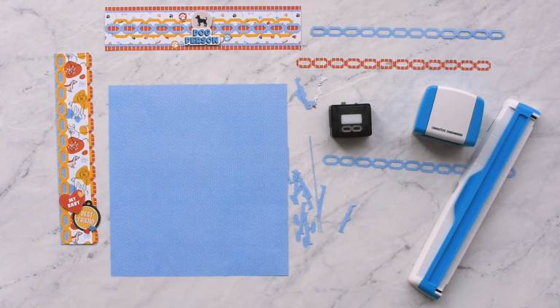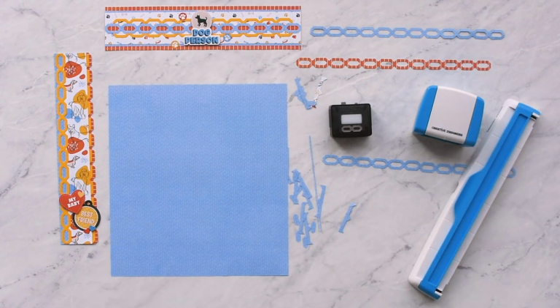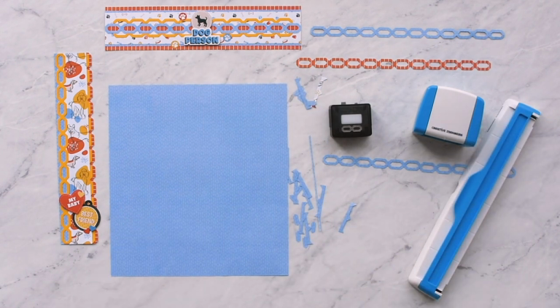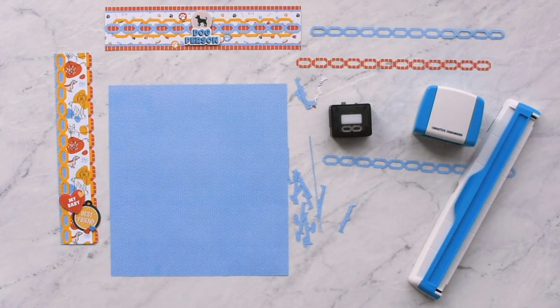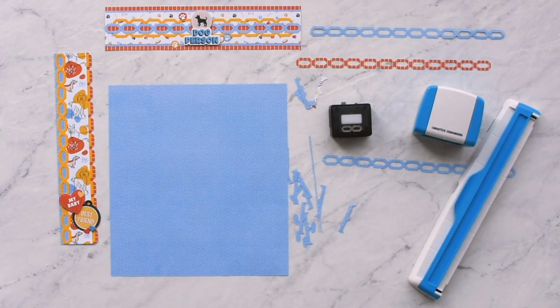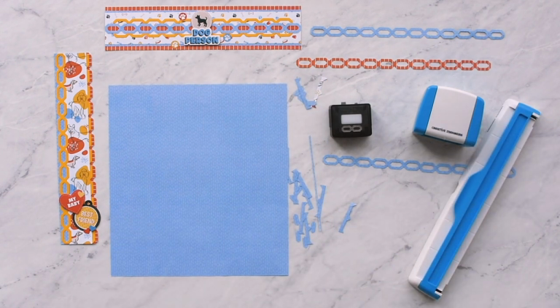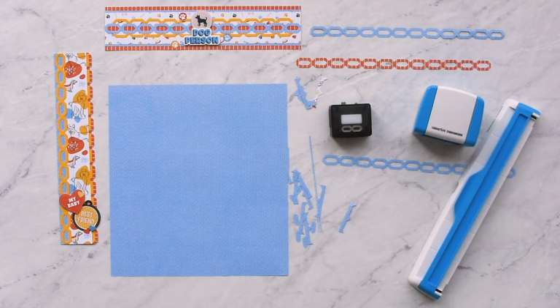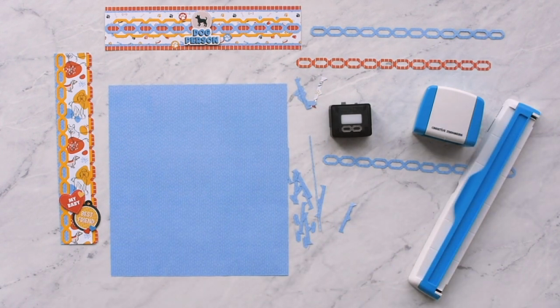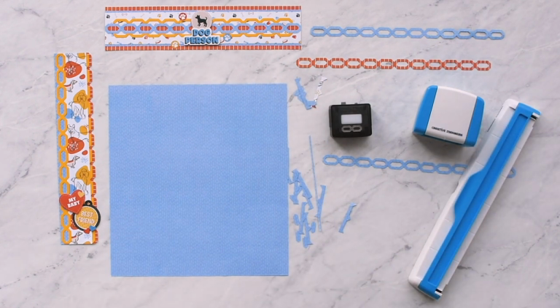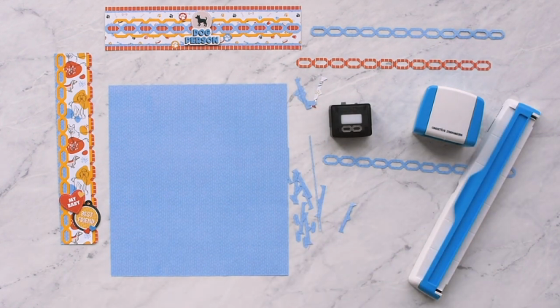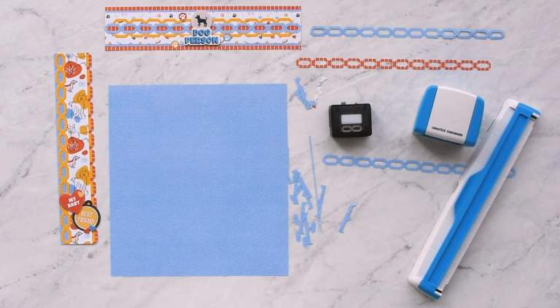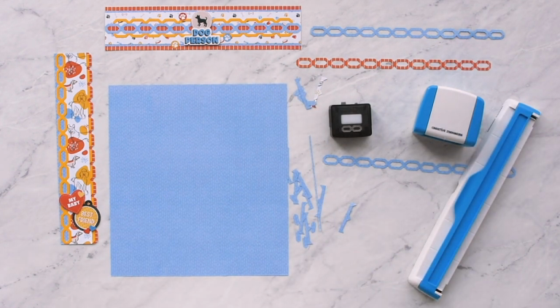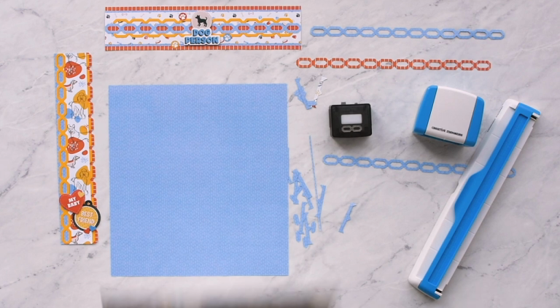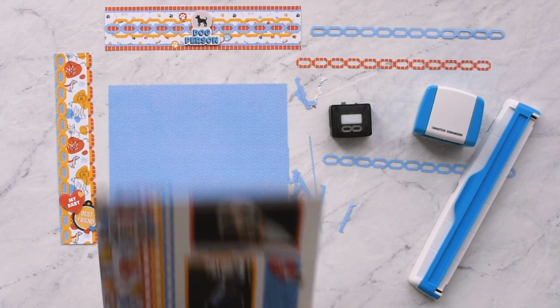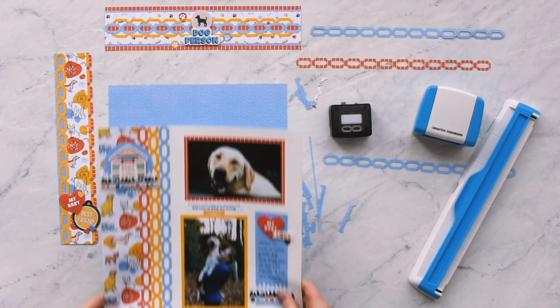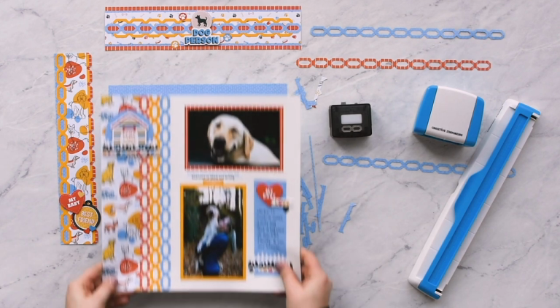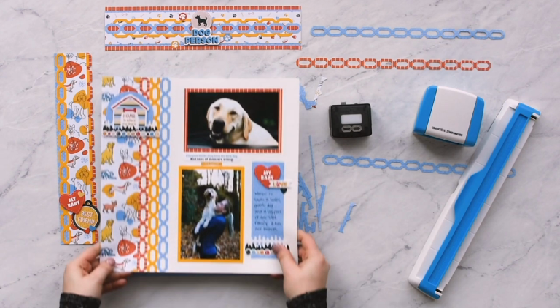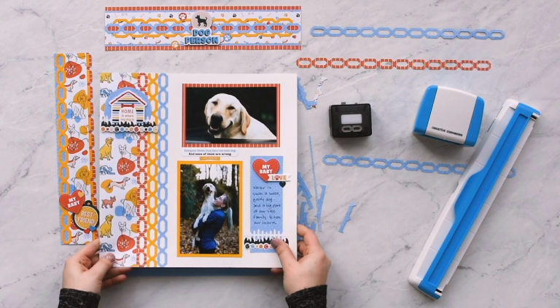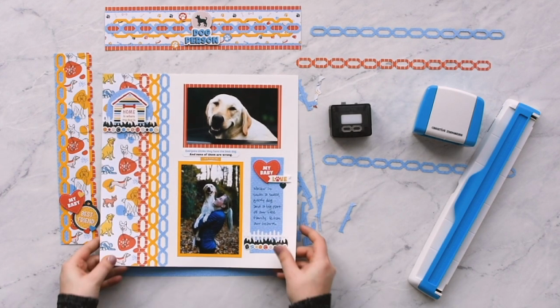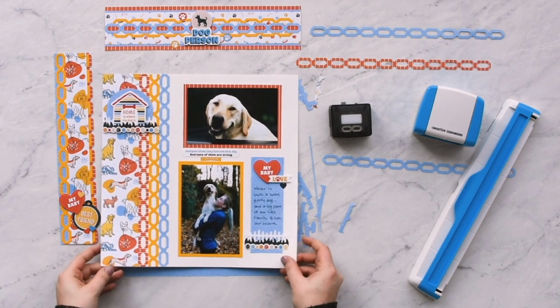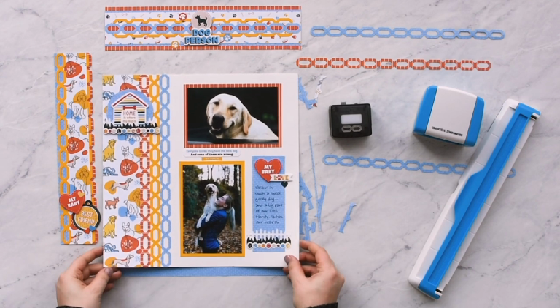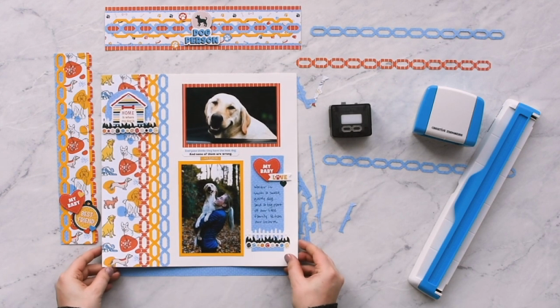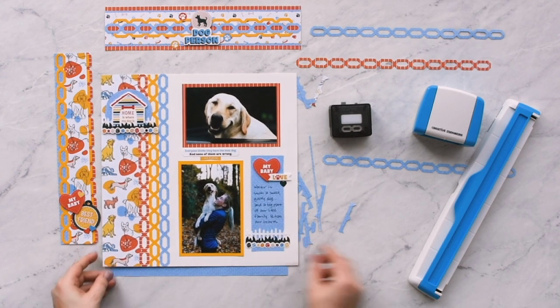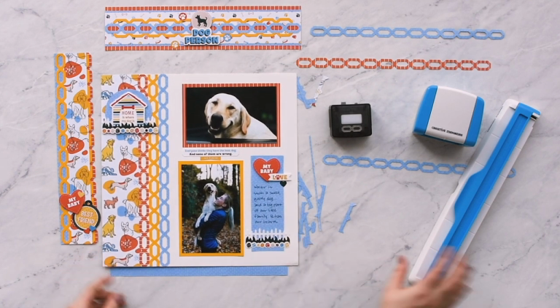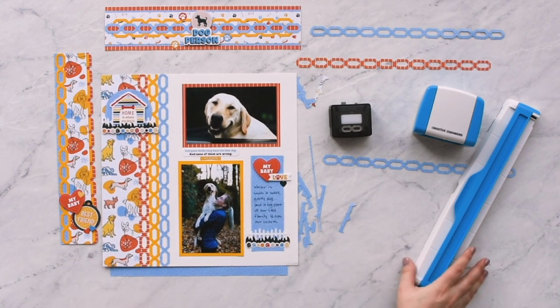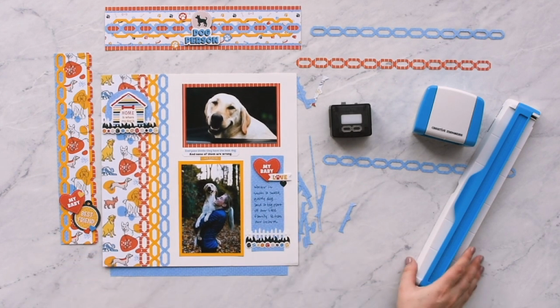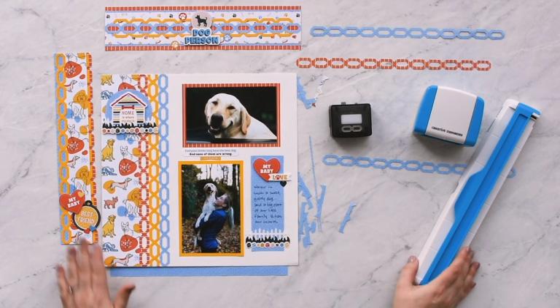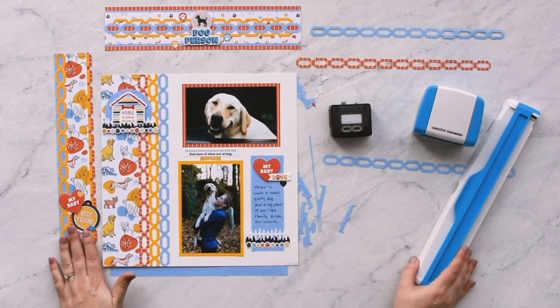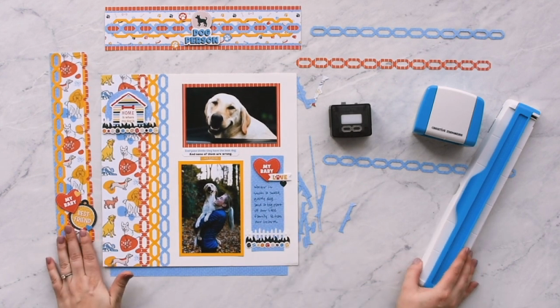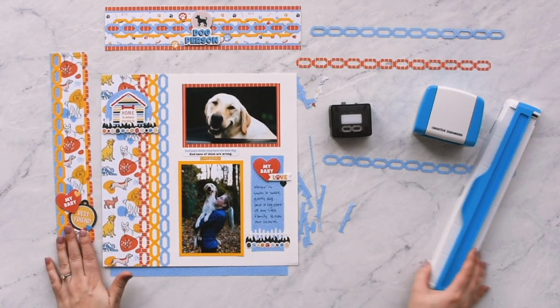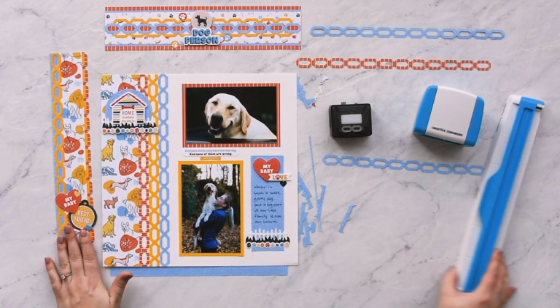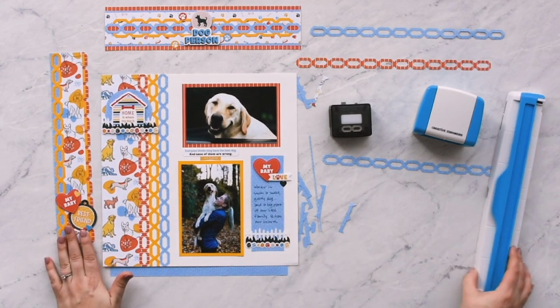Visit our website to see other Creative Memories border maker cartridges available.